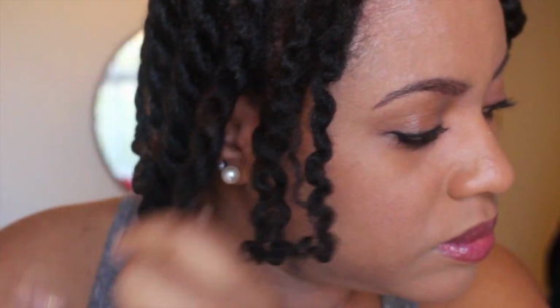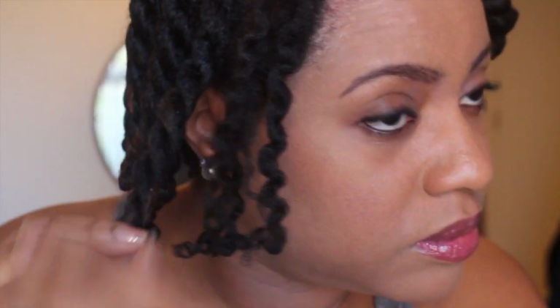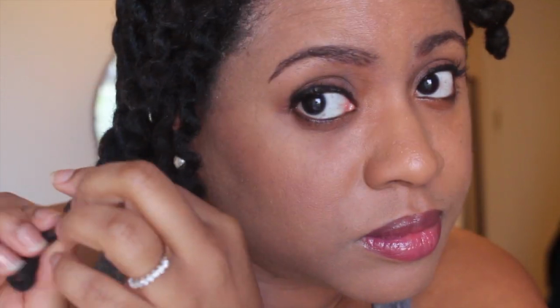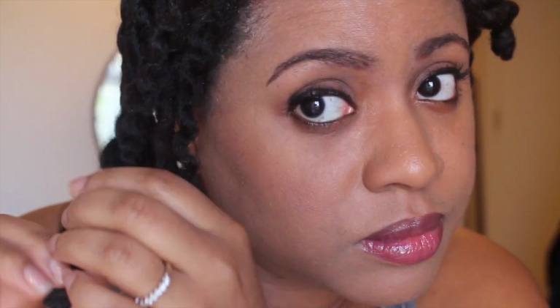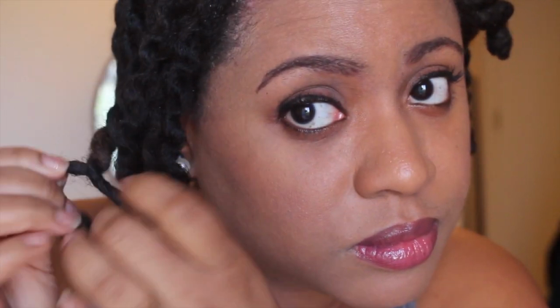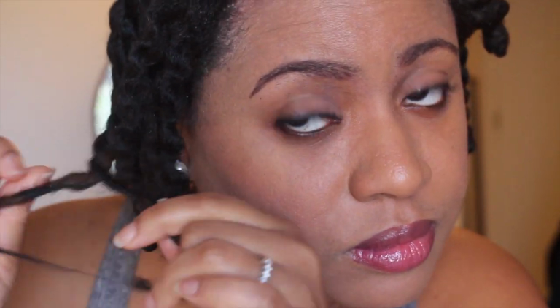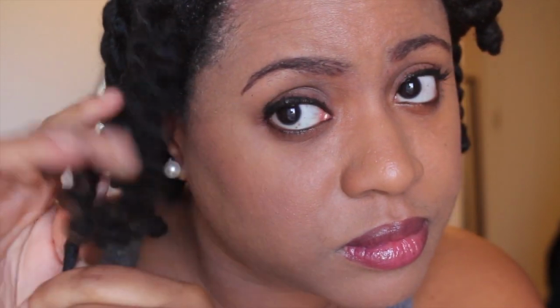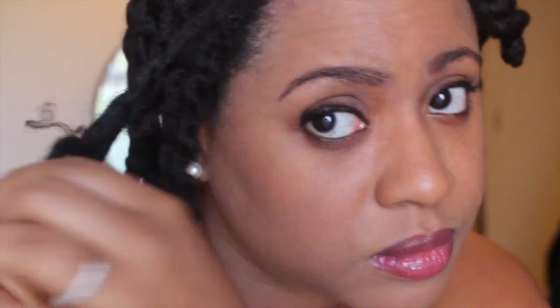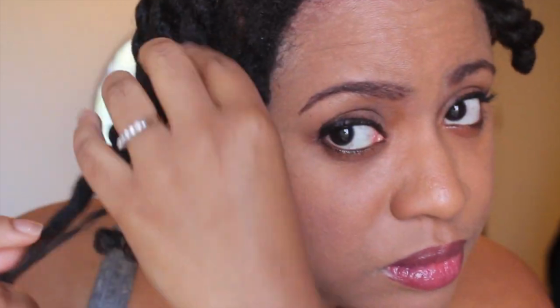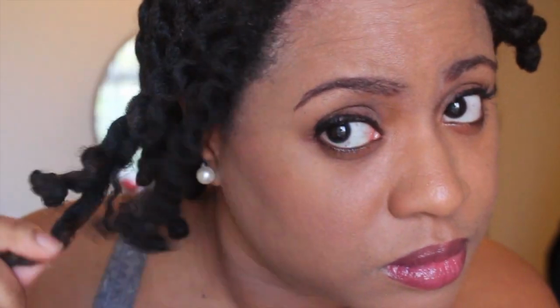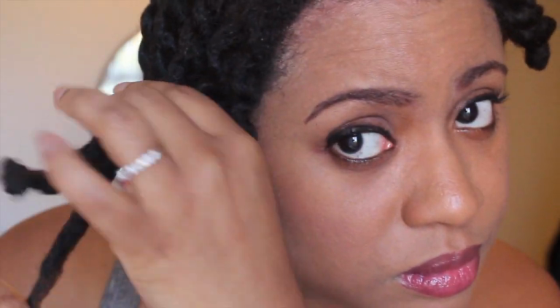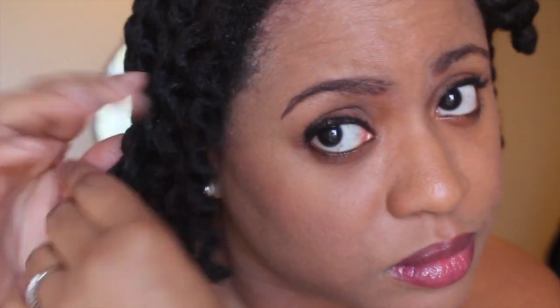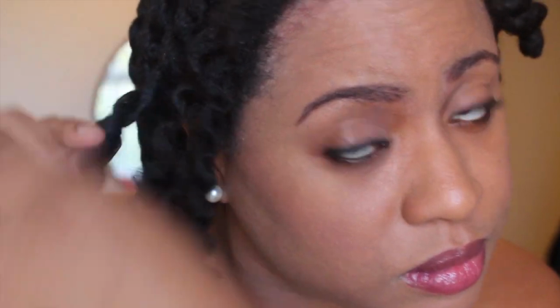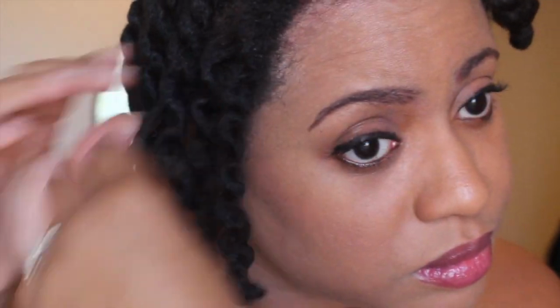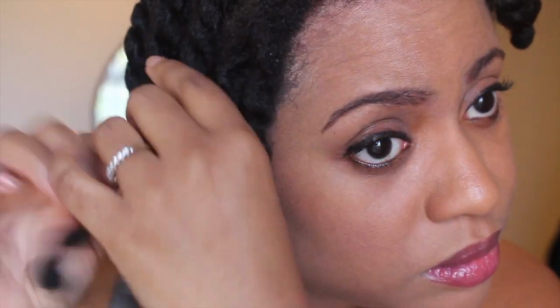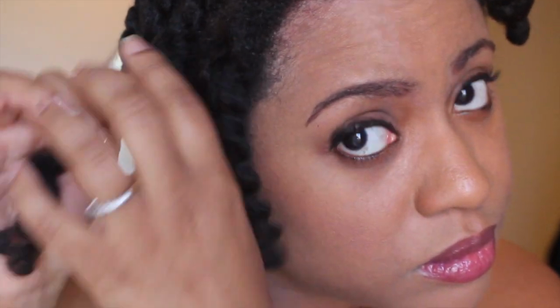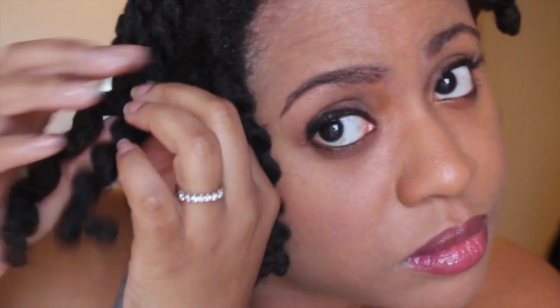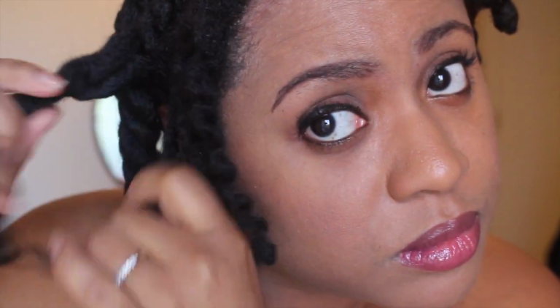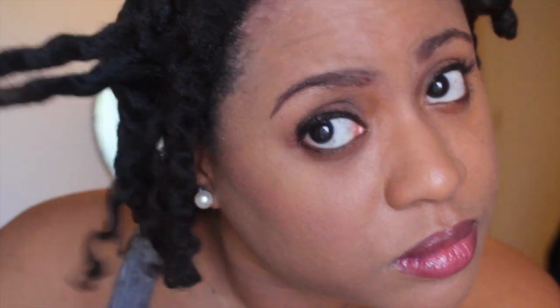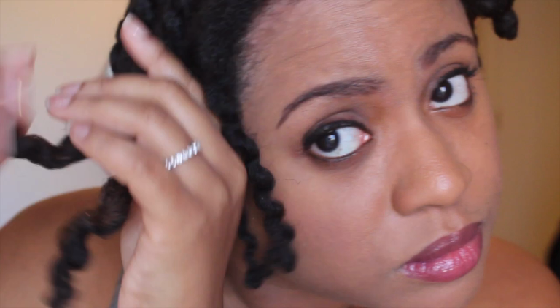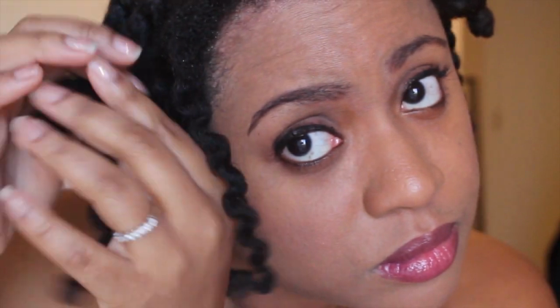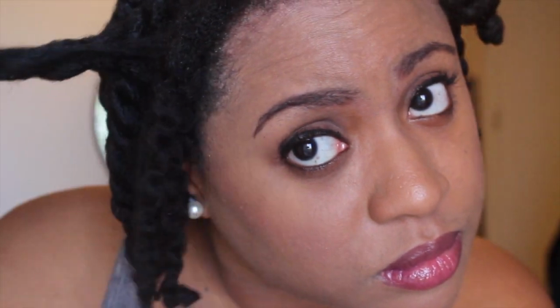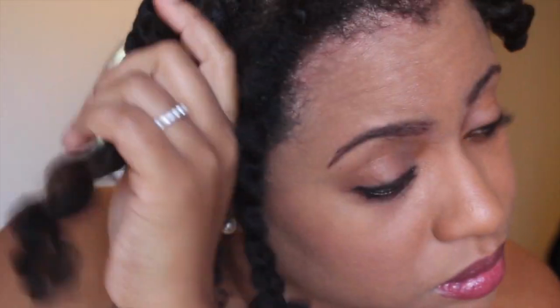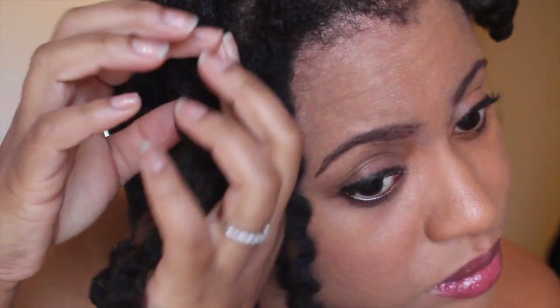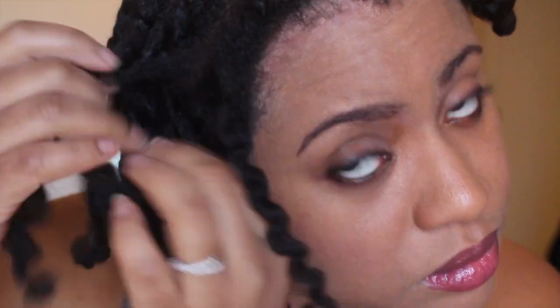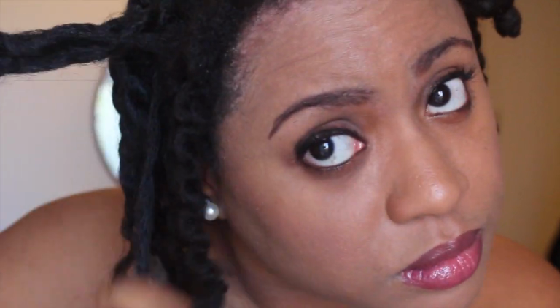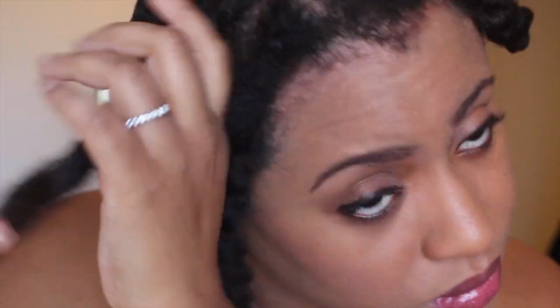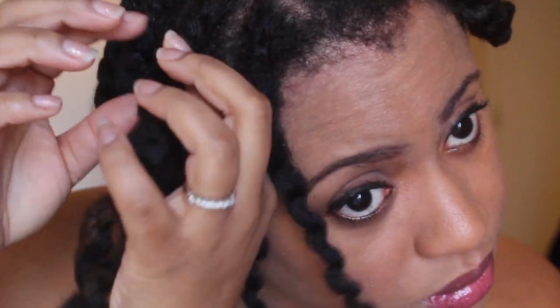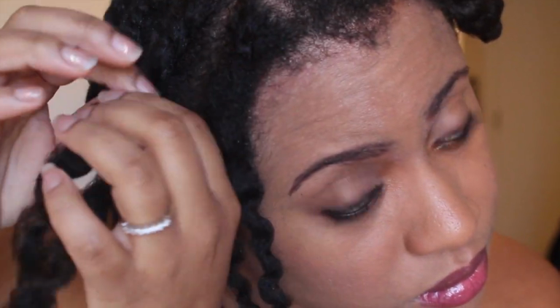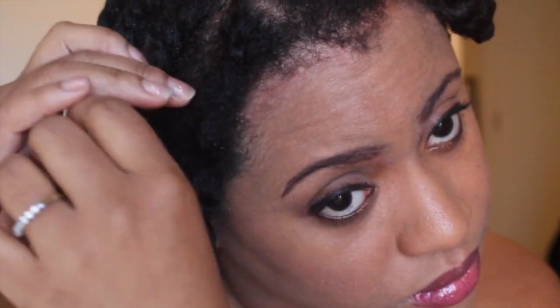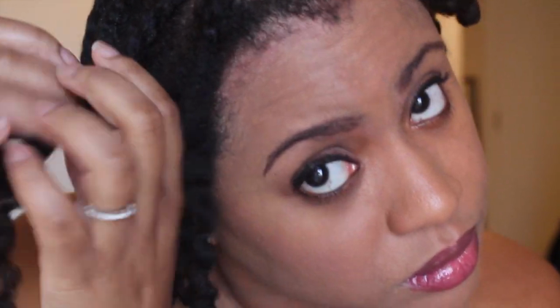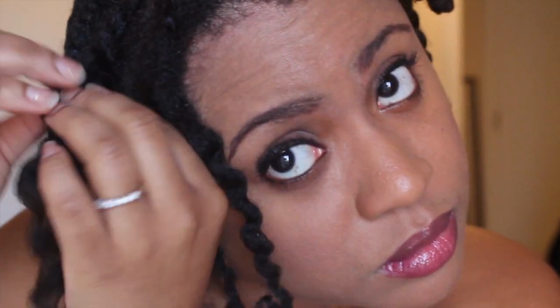I just add a little bit of Argan Oil to my hands before taking down the flat twist to prevent any frizz and add some additional shine.